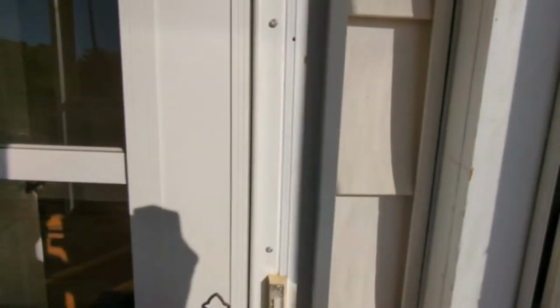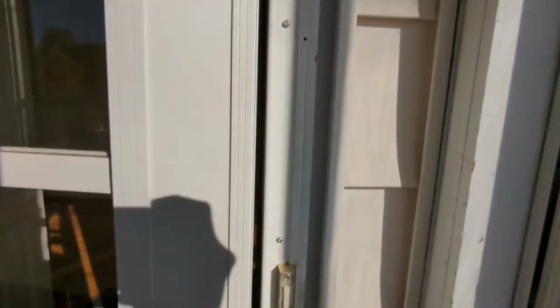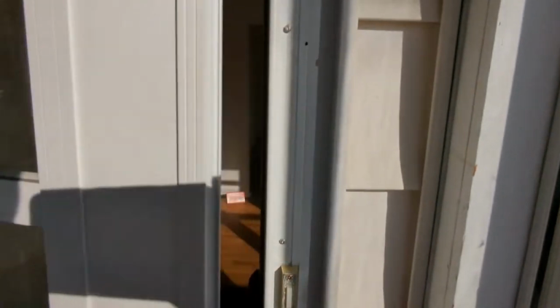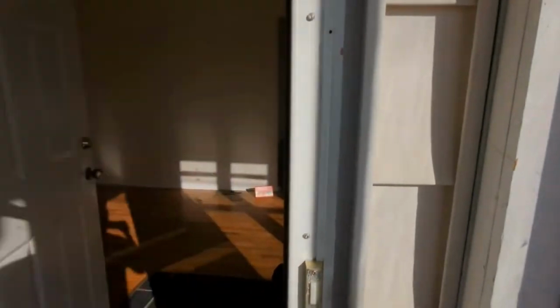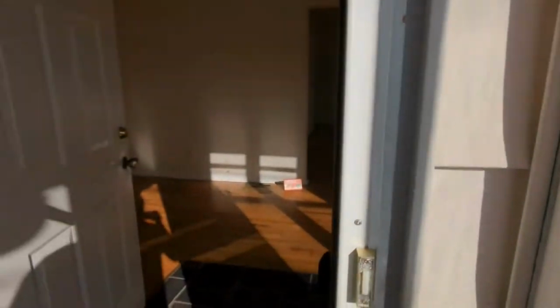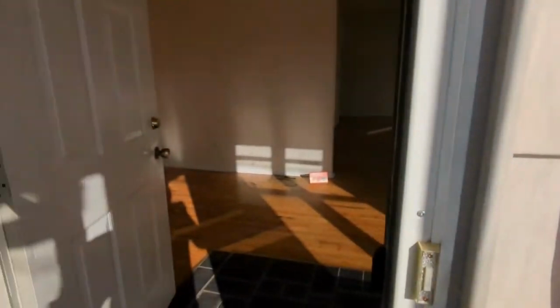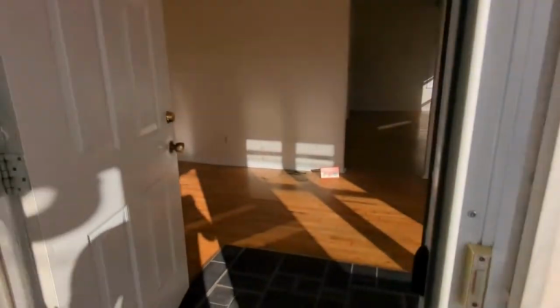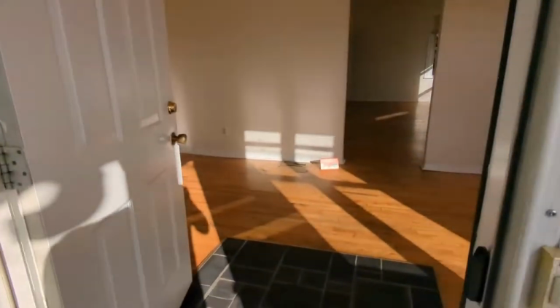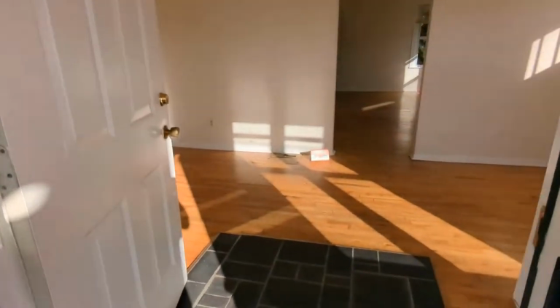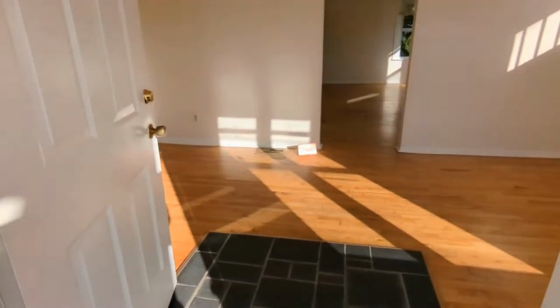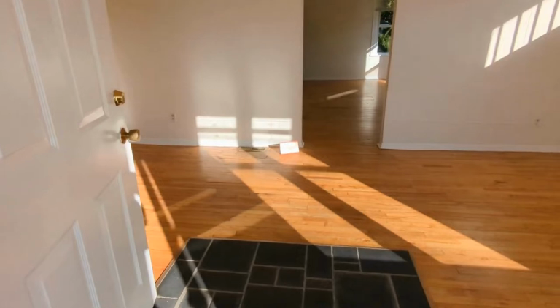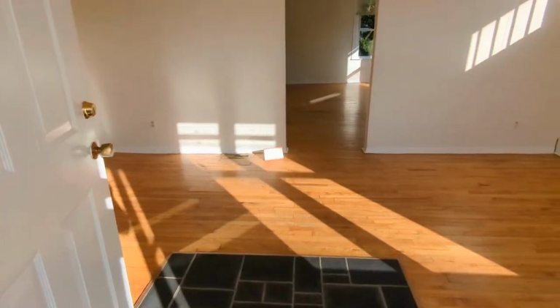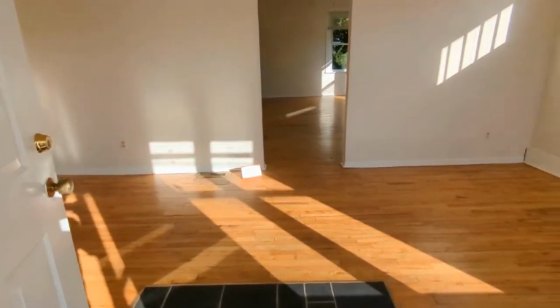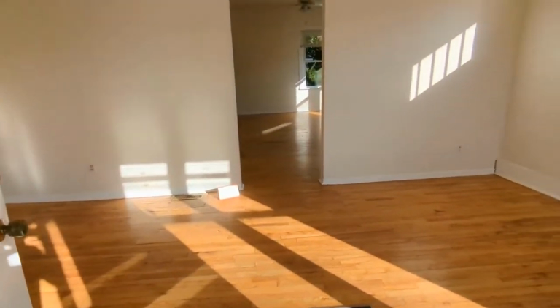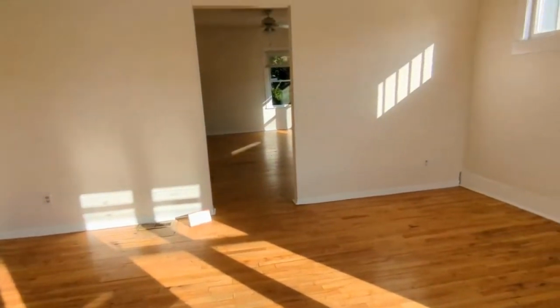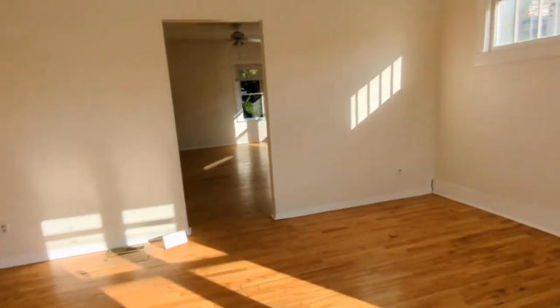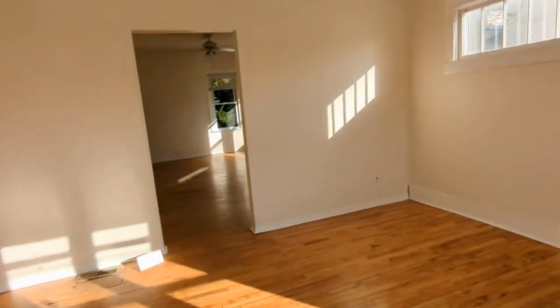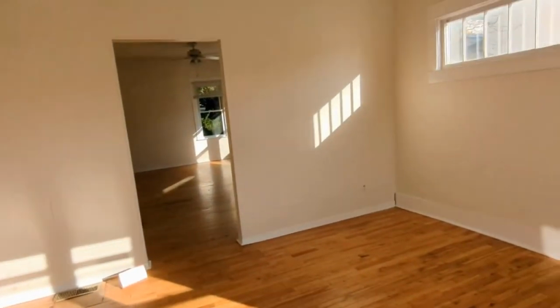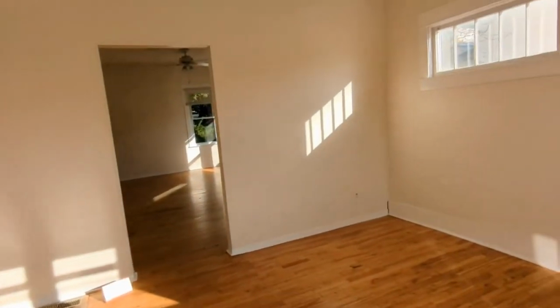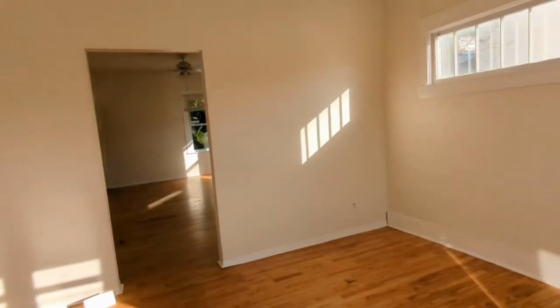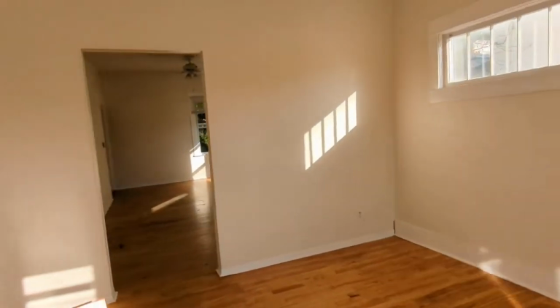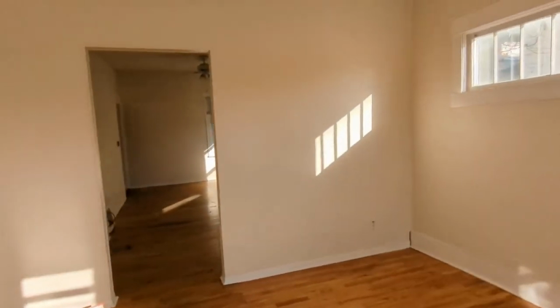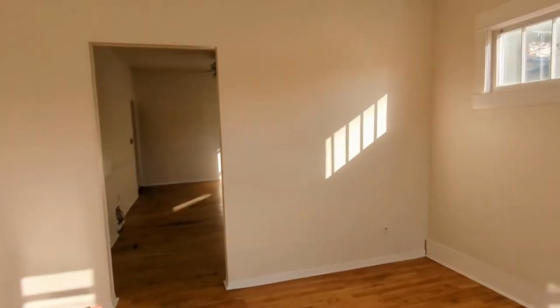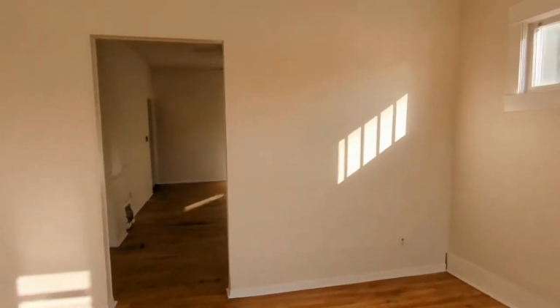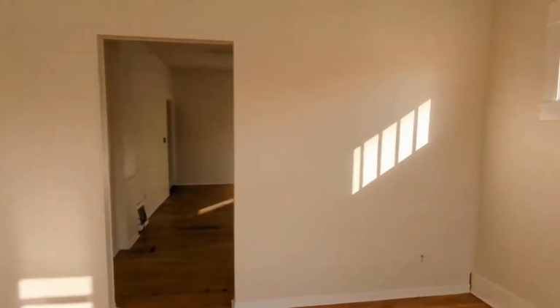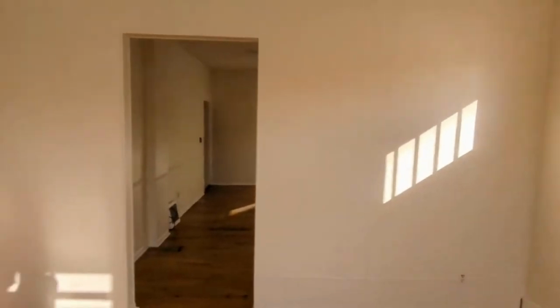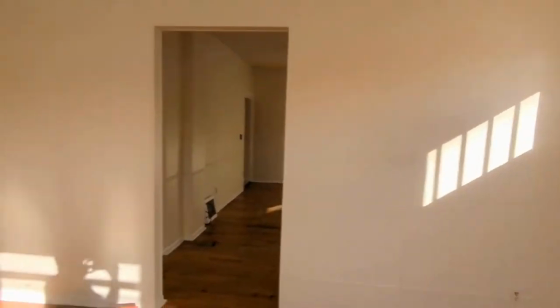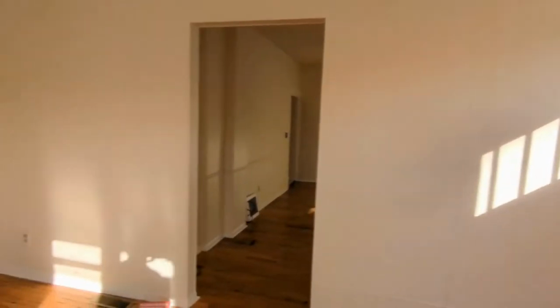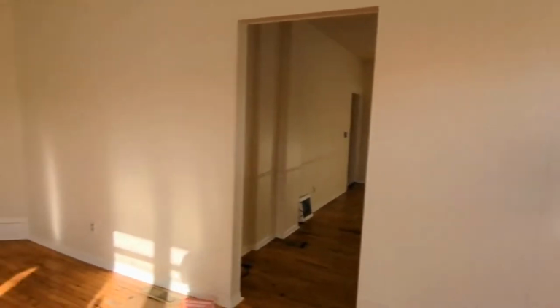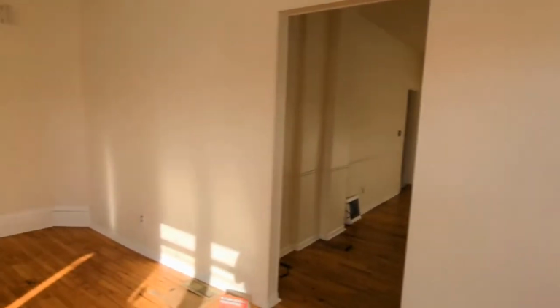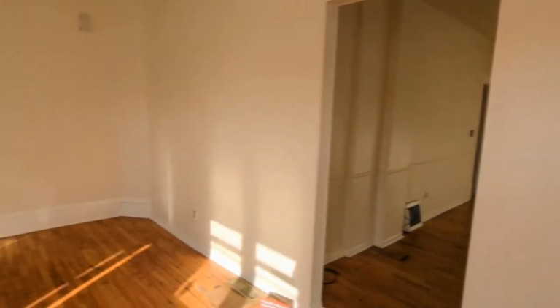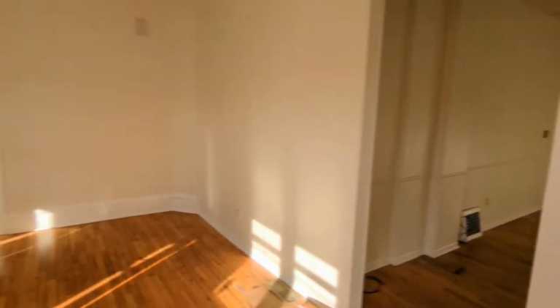This home in St. Paul, Minnesota features a porch, hardwood floors, and nicely painted walls.